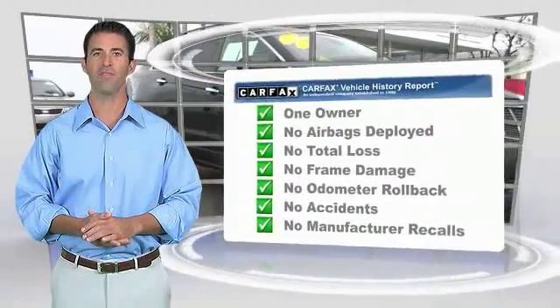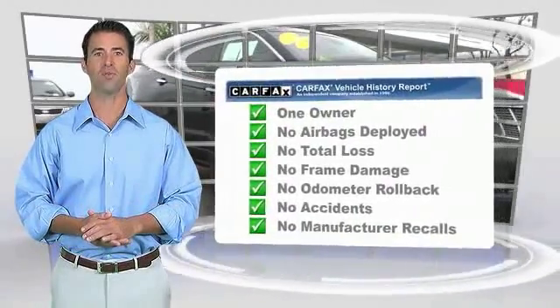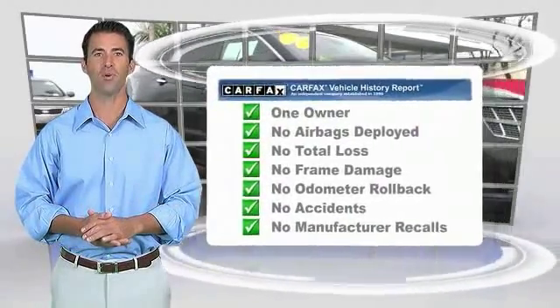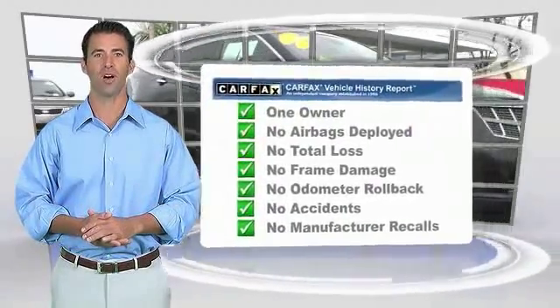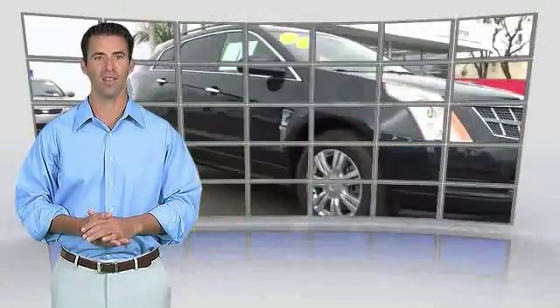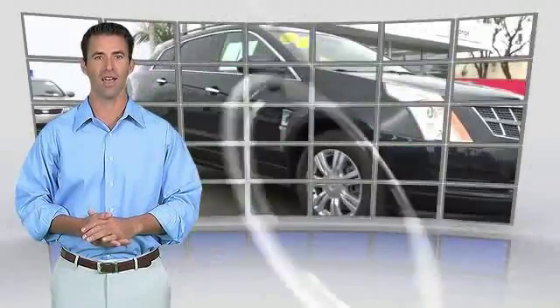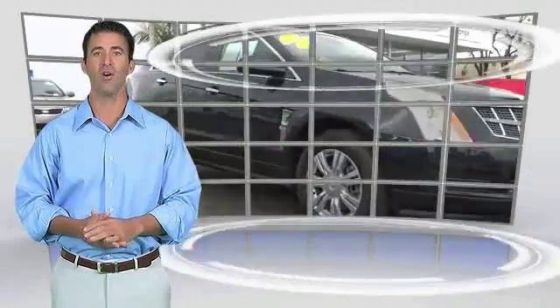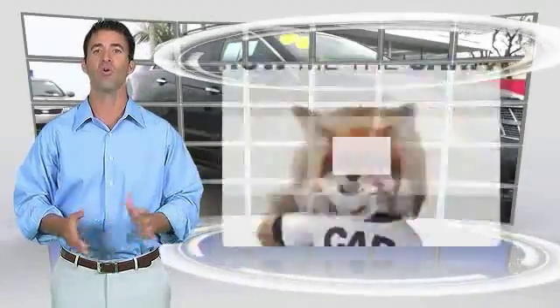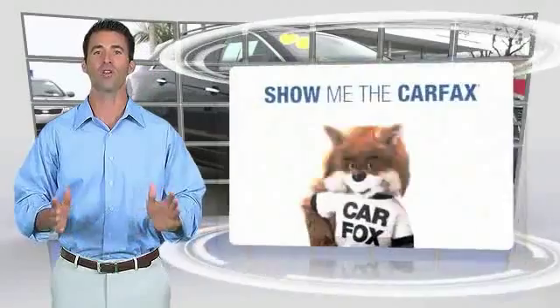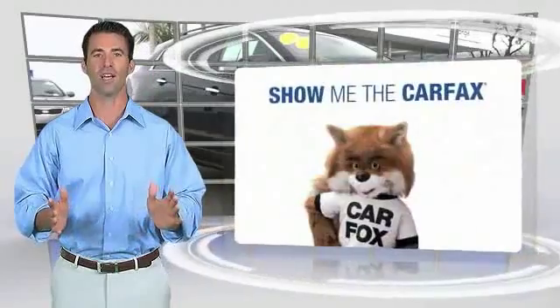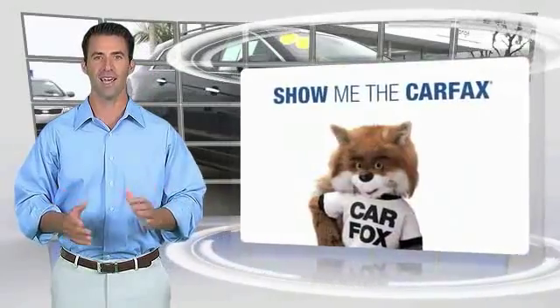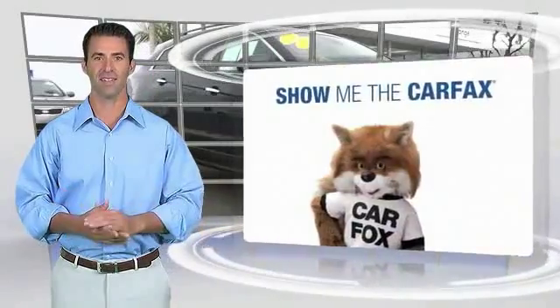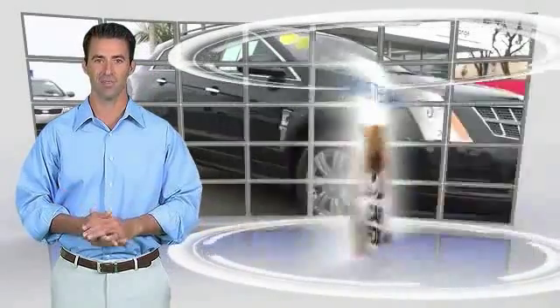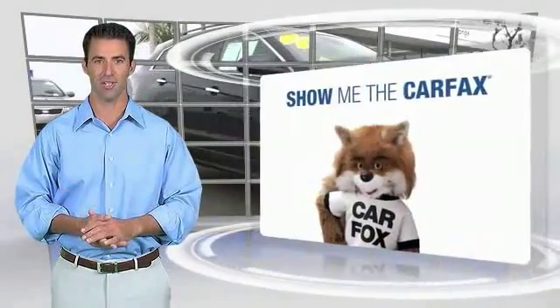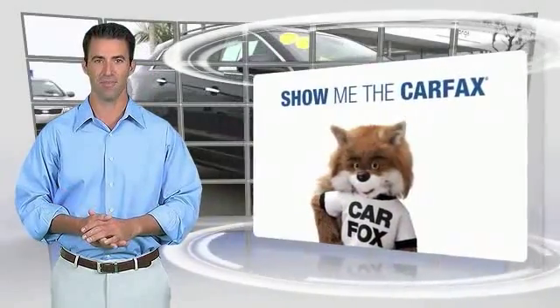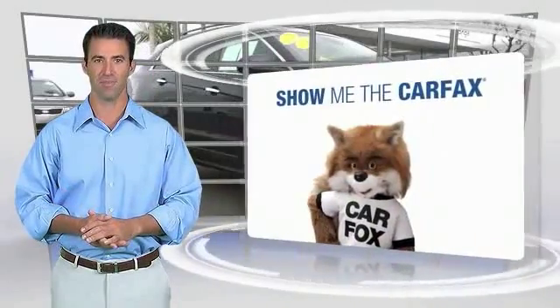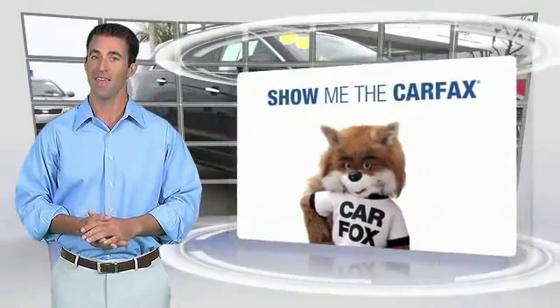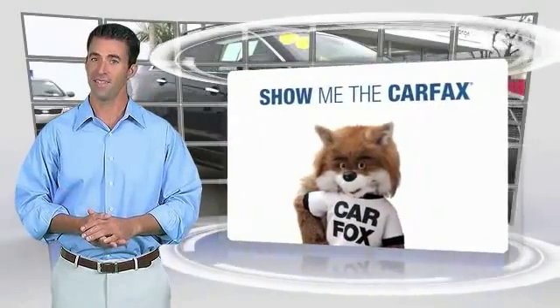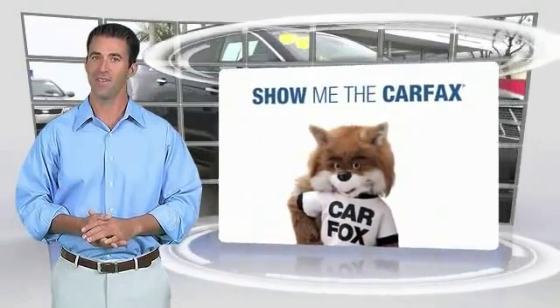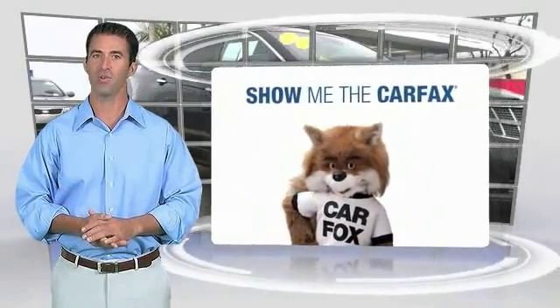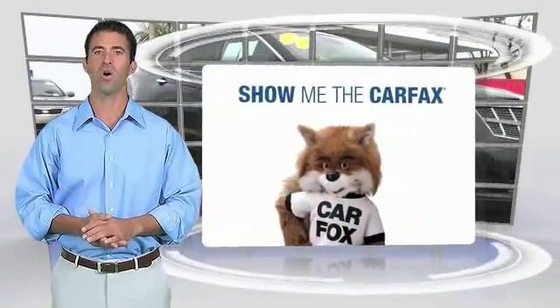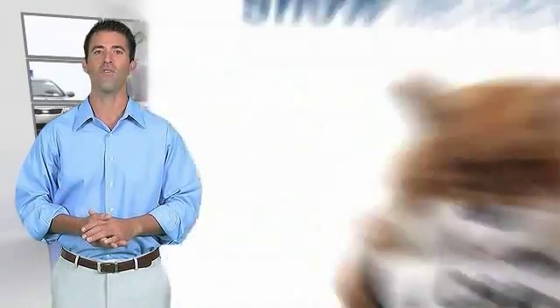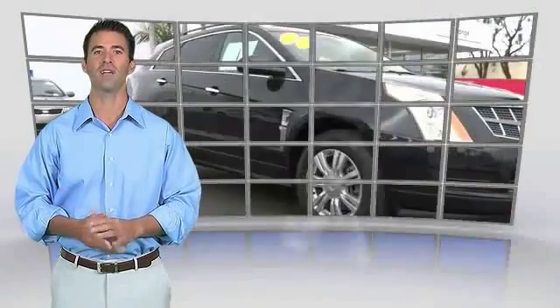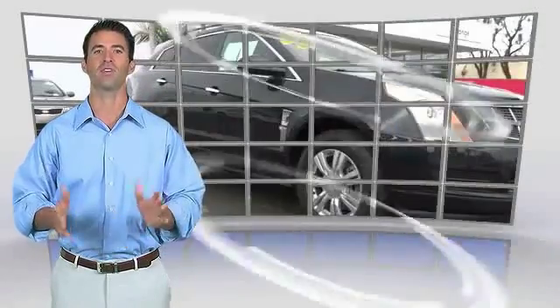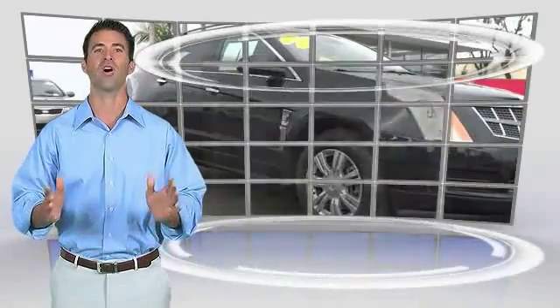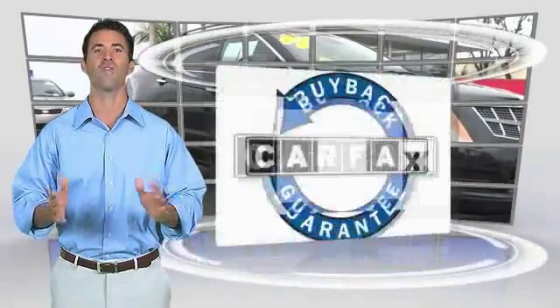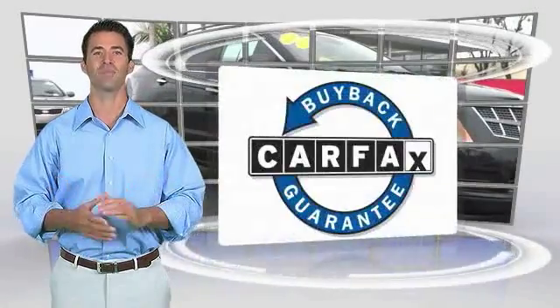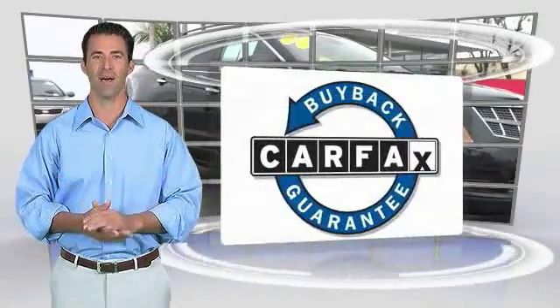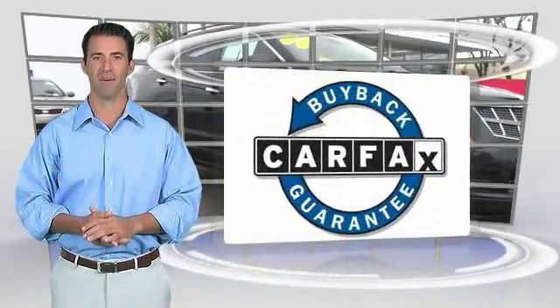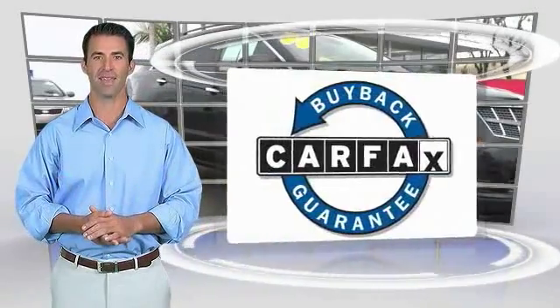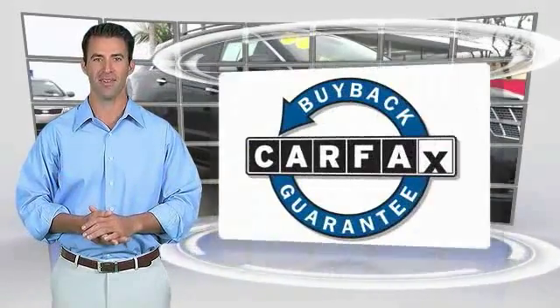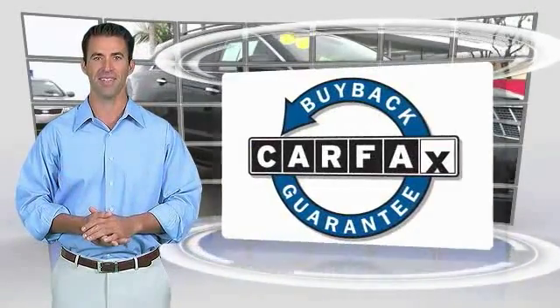Find this report online or contact the dealership. This vehicle qualifies for the Carfax buyback guarantee.